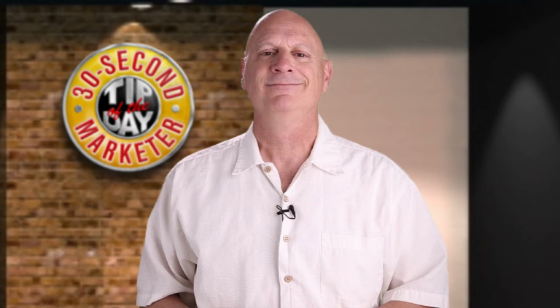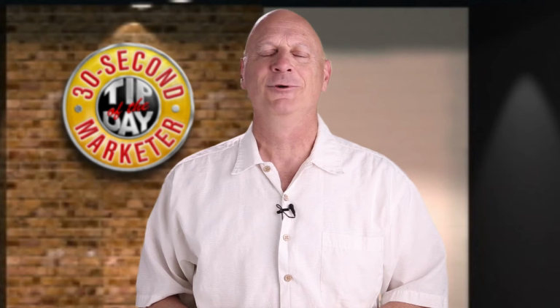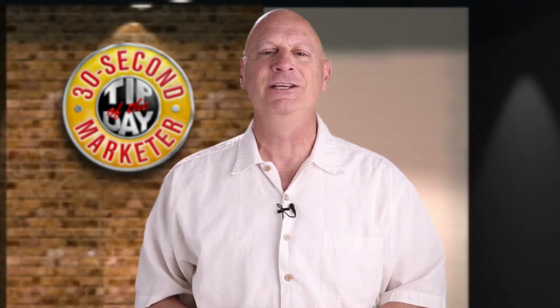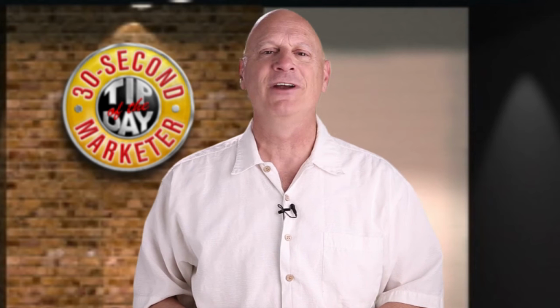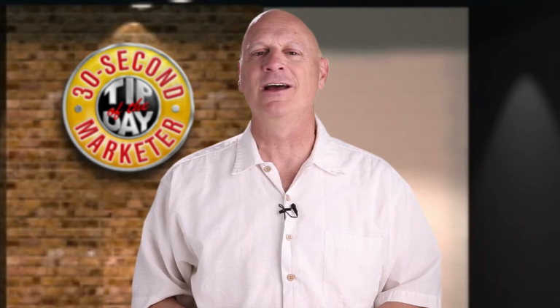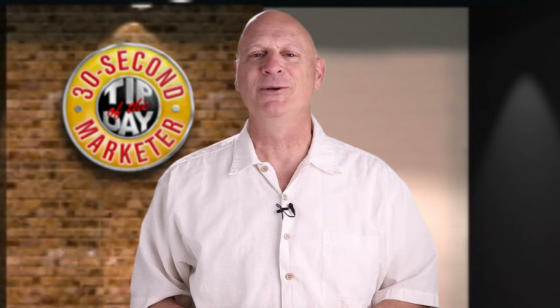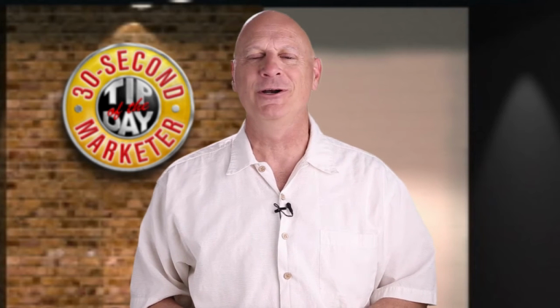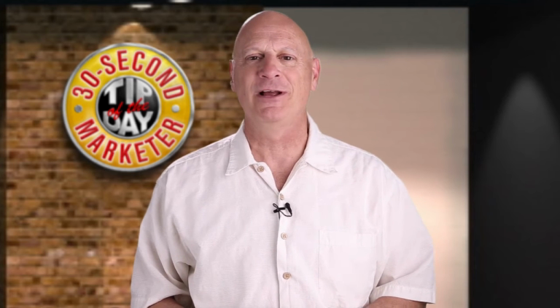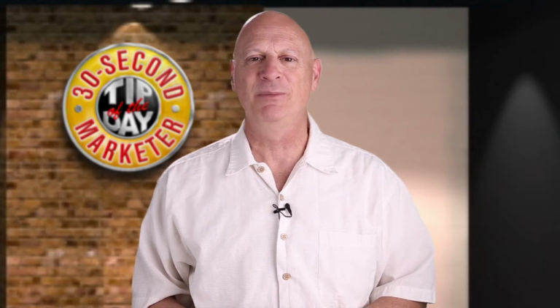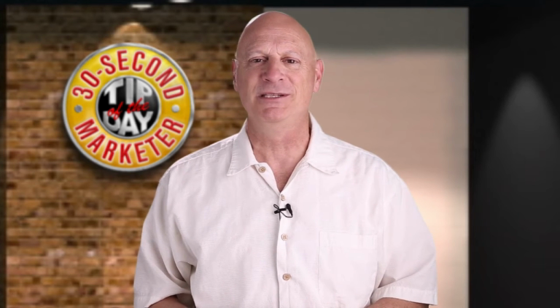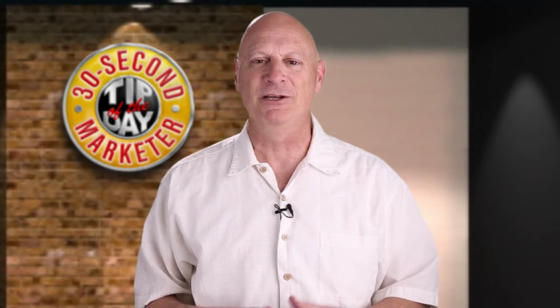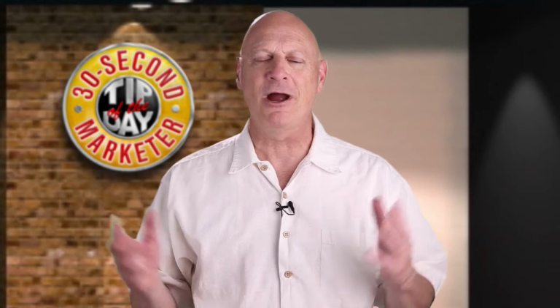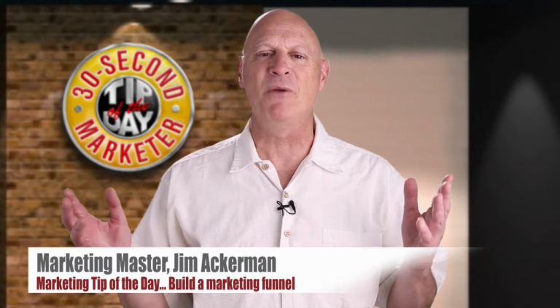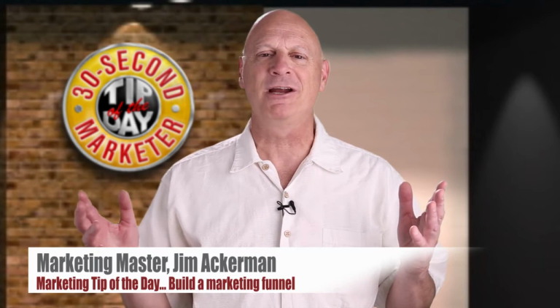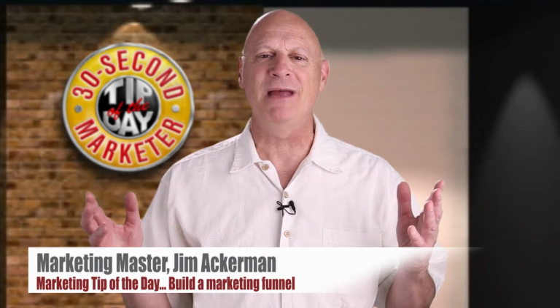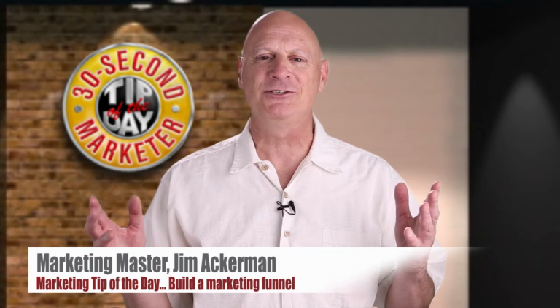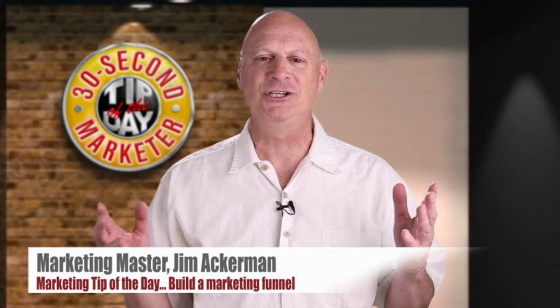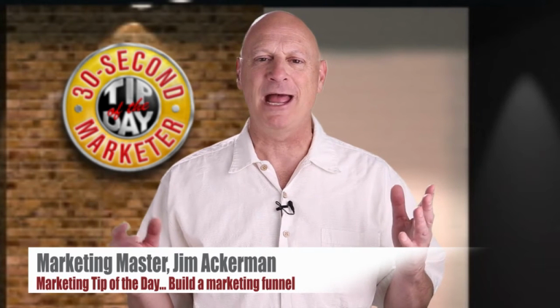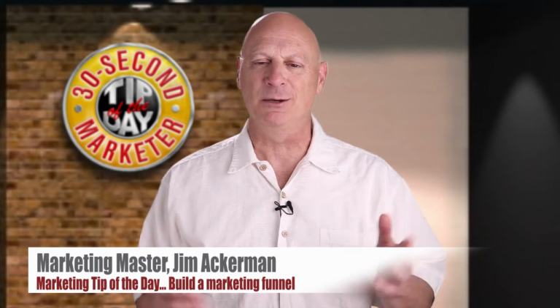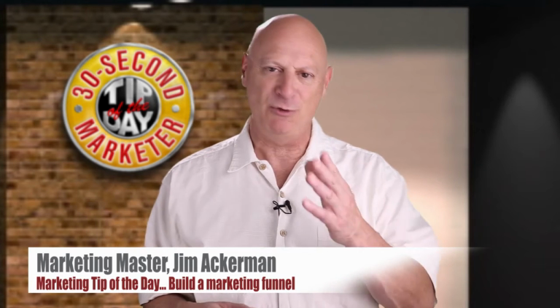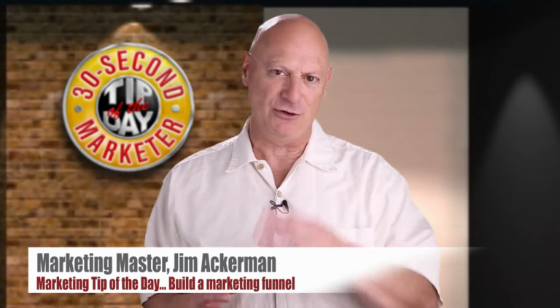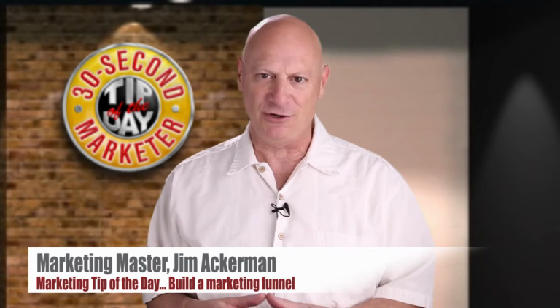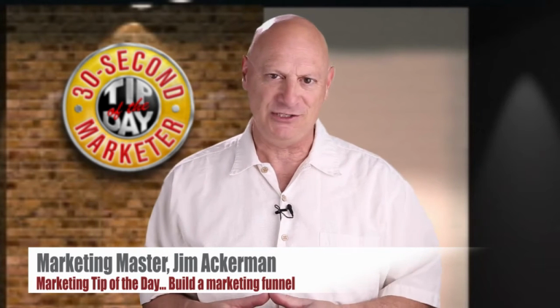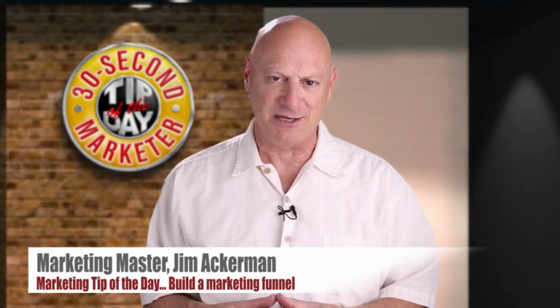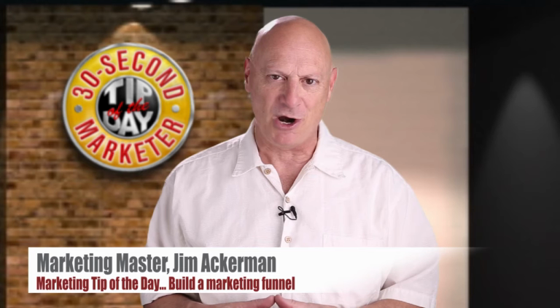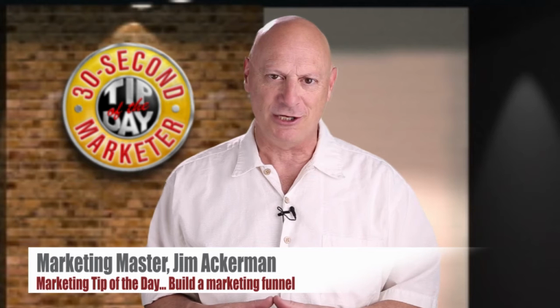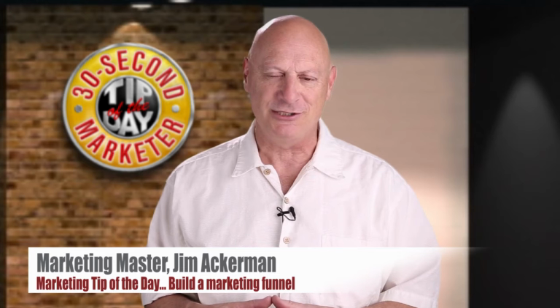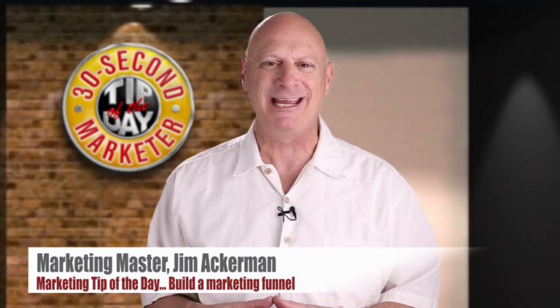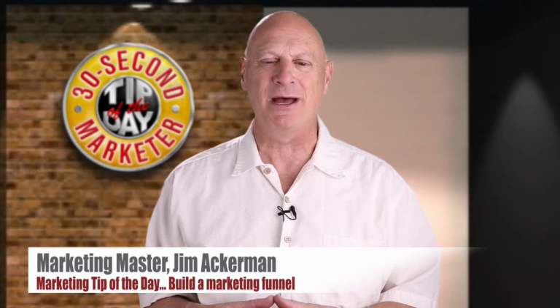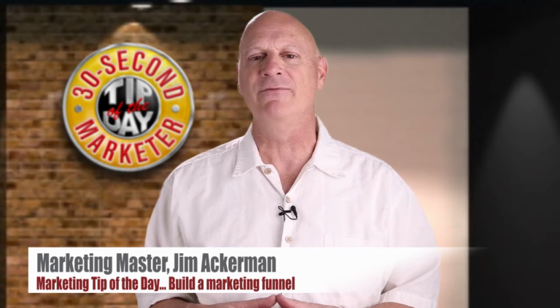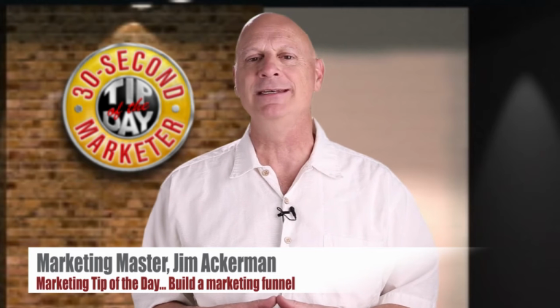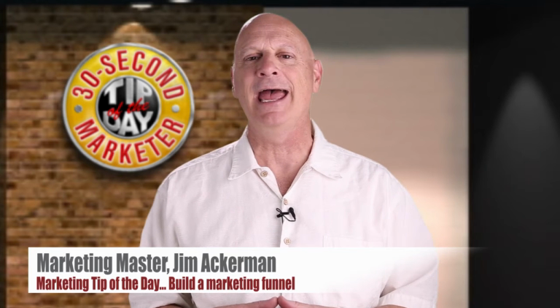Greetings friend, entrepreneur, and fellow business builder. I'm marketing master Jim Ackerman with your 30-second marketer tip of the day.